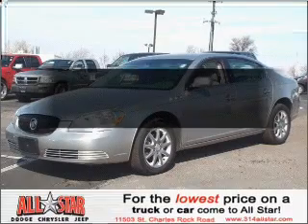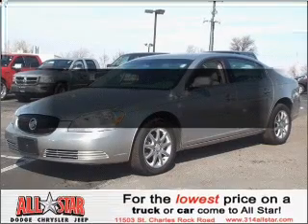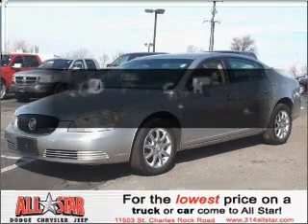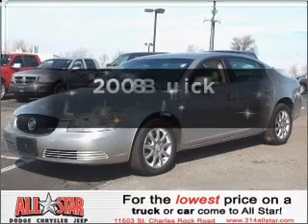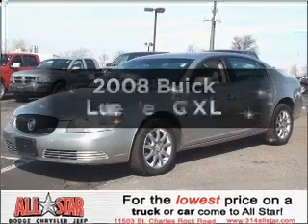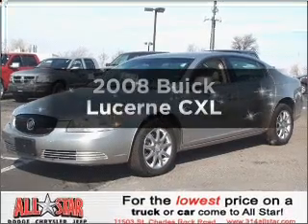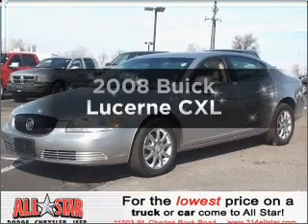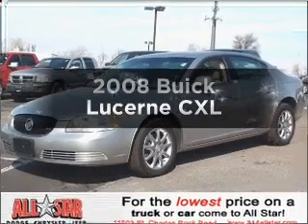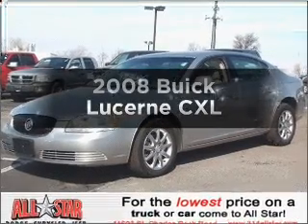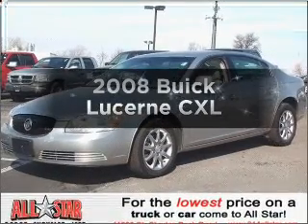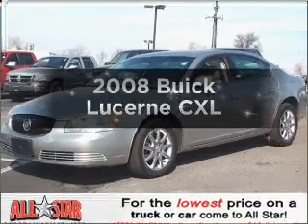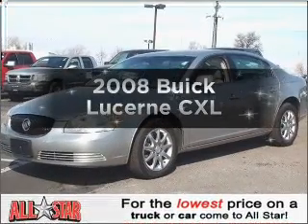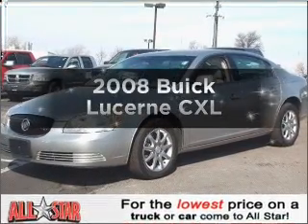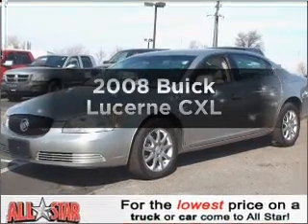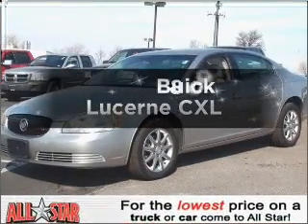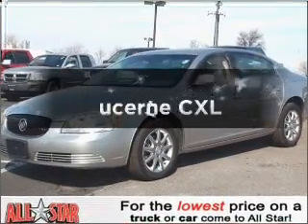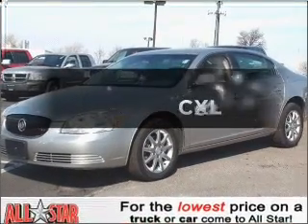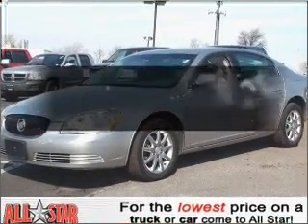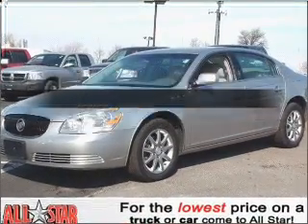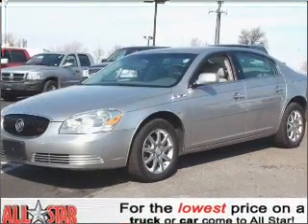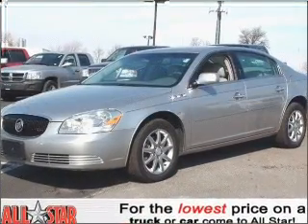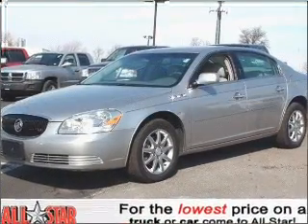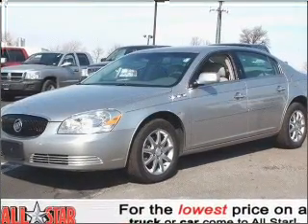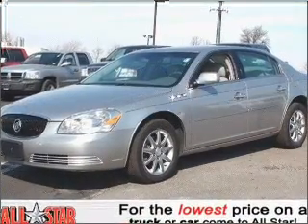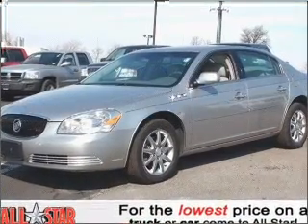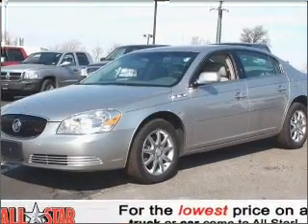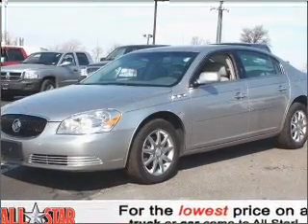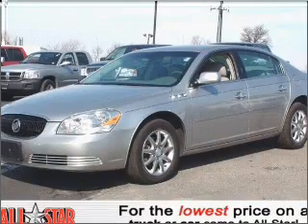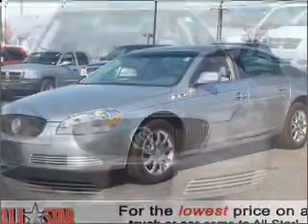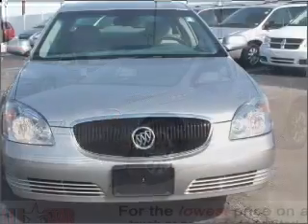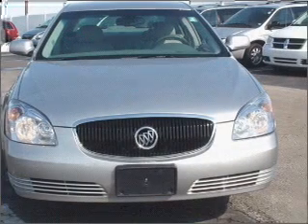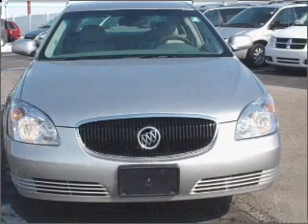Introducing the 2008 Buick Lucerne — everything you need under one roof with this great vehicle.